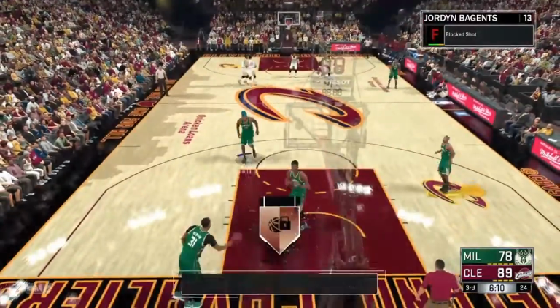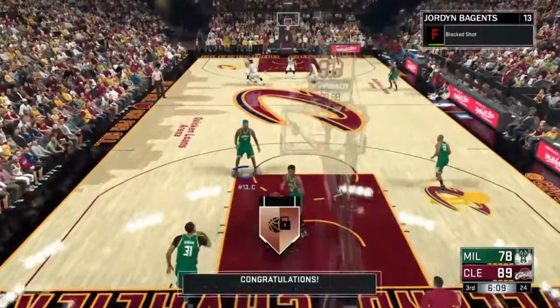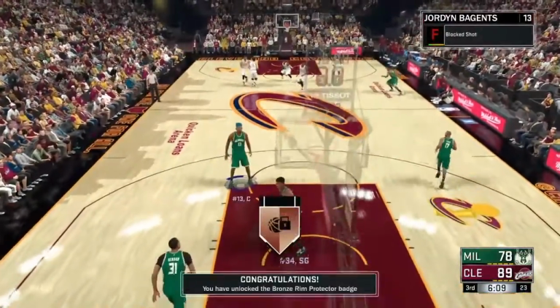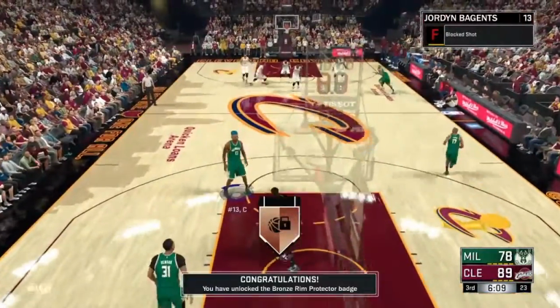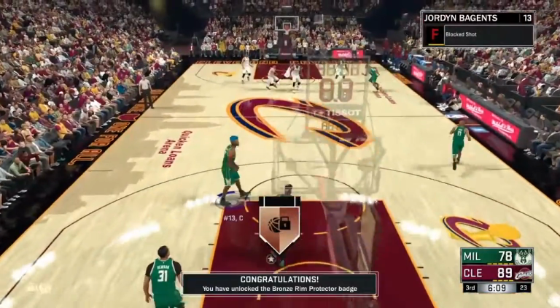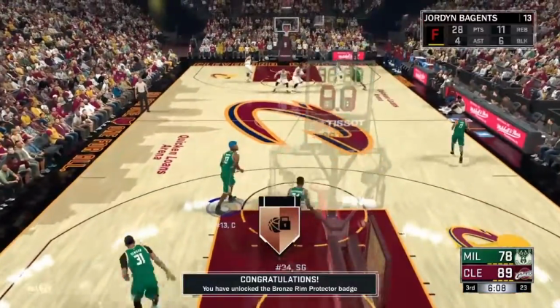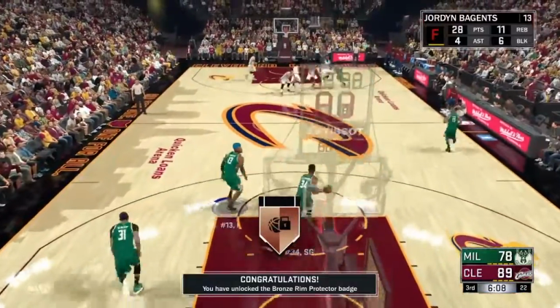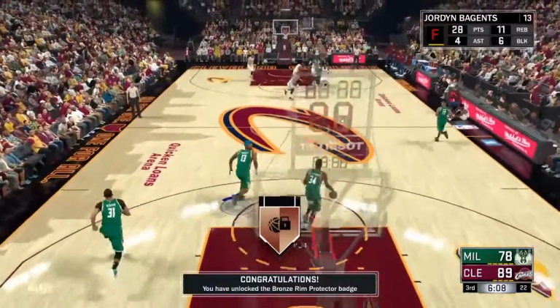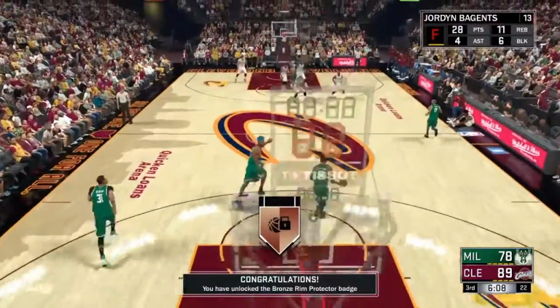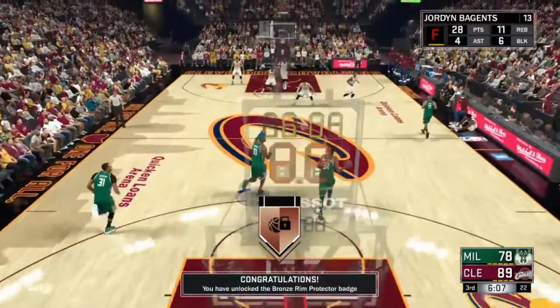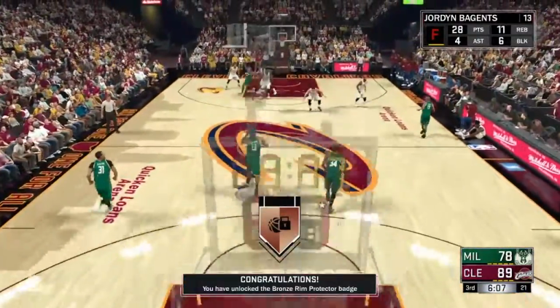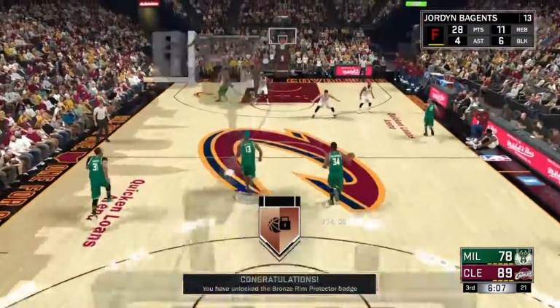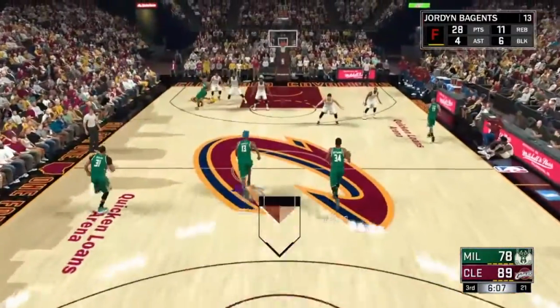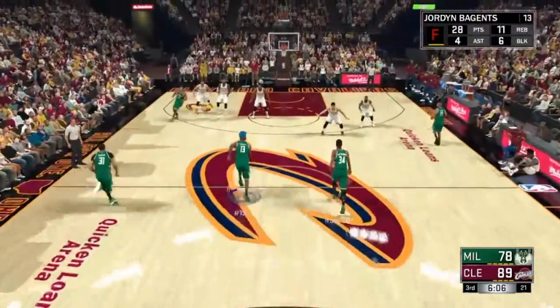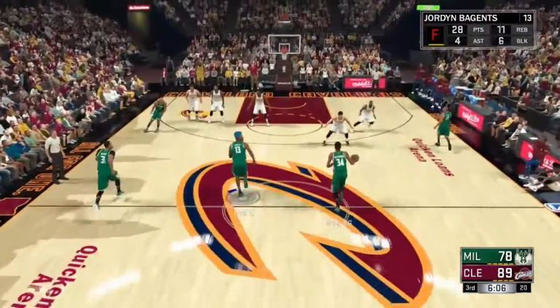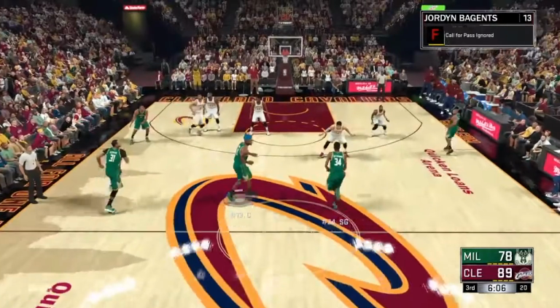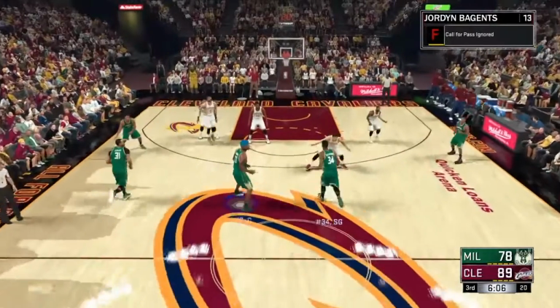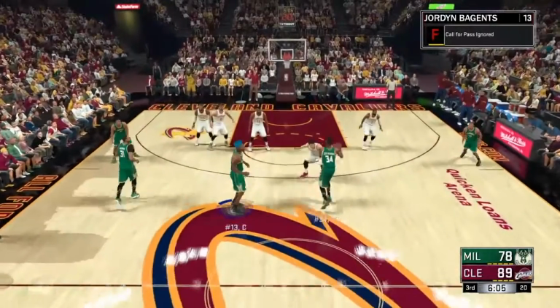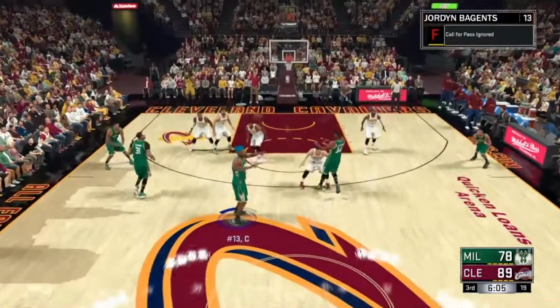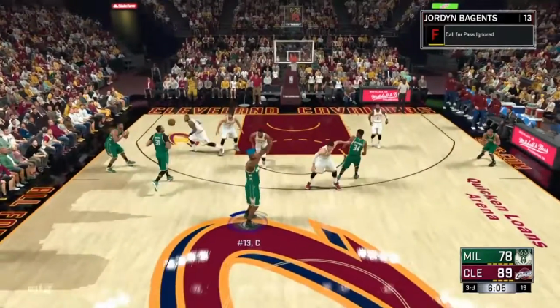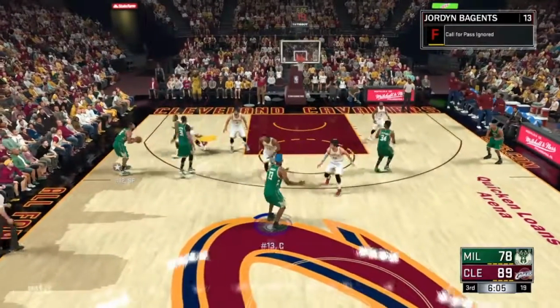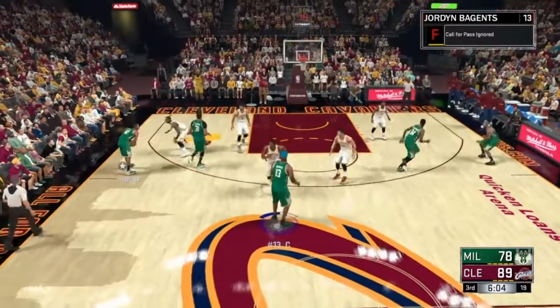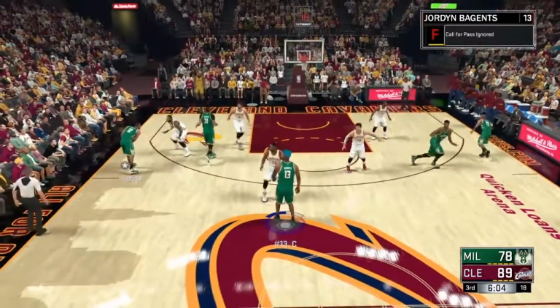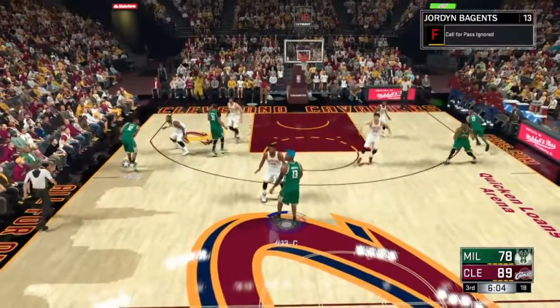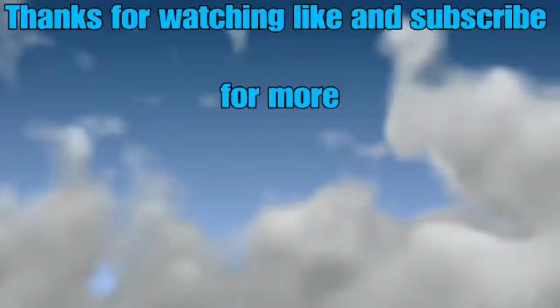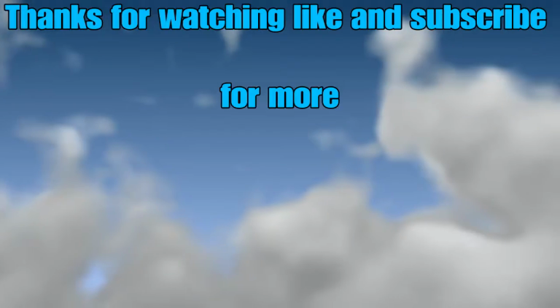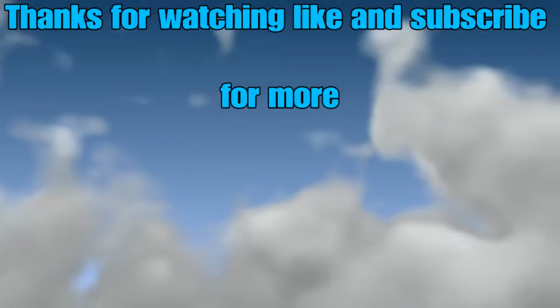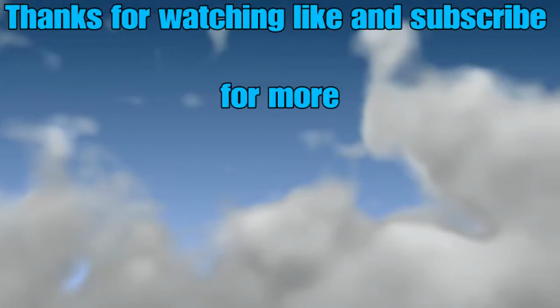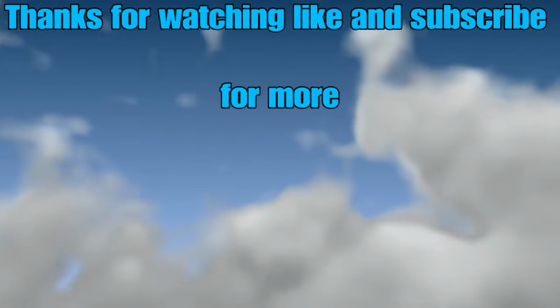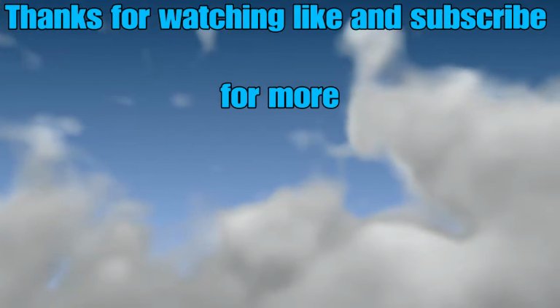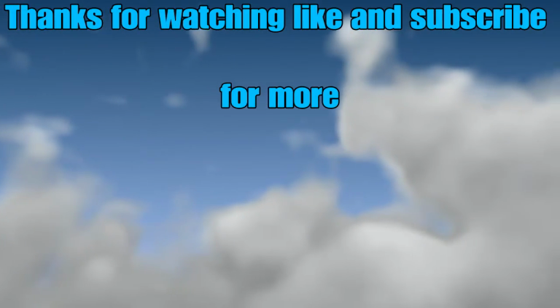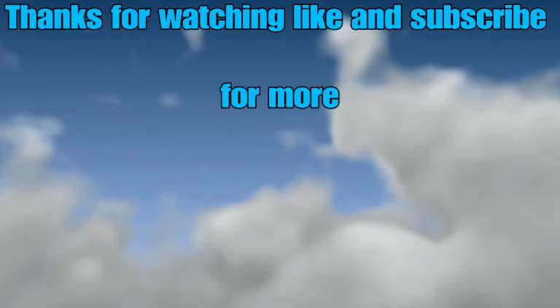Thanks for watching and I hope you enjoyed. Hope this helped — if it did, like, comment, subscribe, and I'll see y'all in the next video.